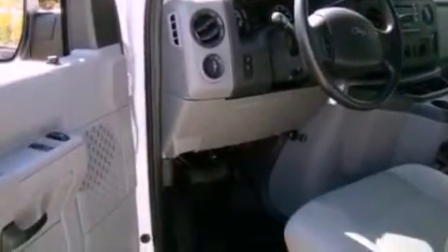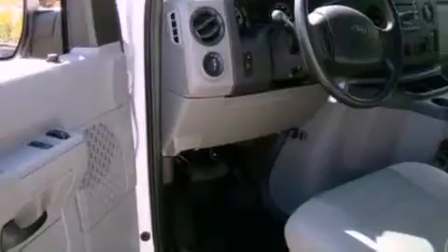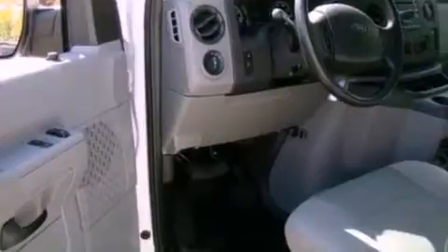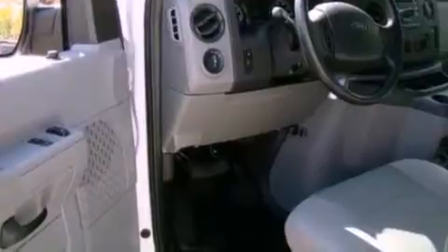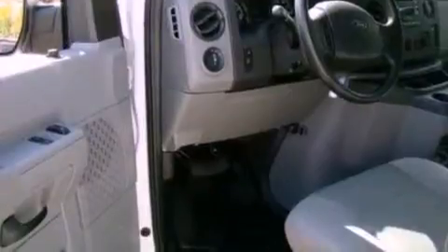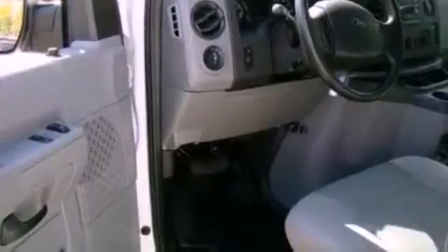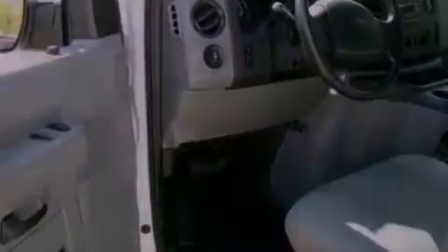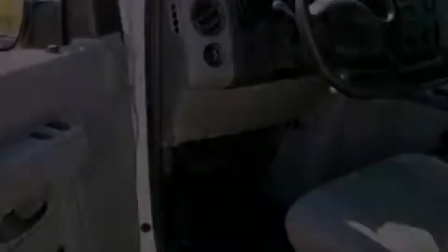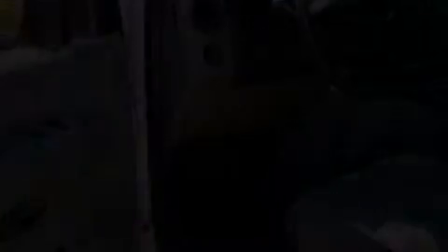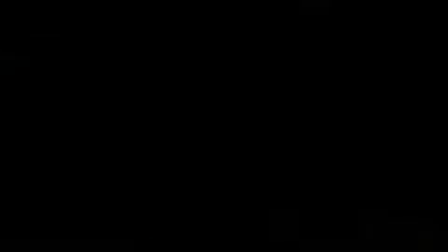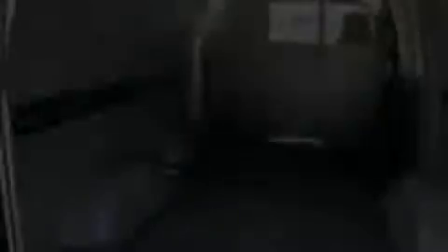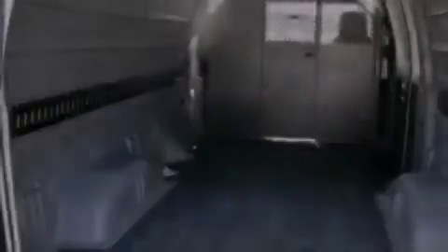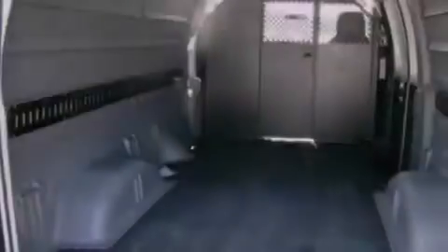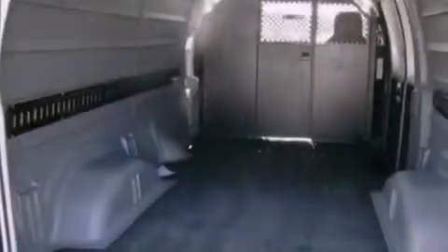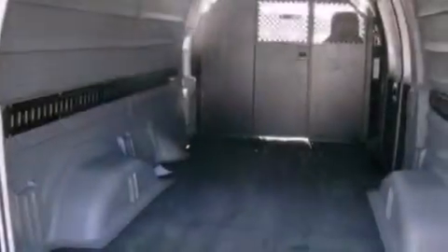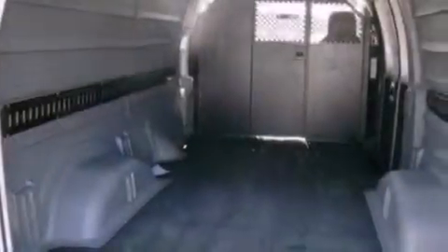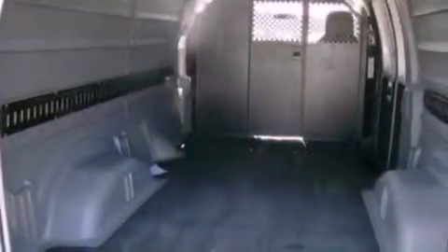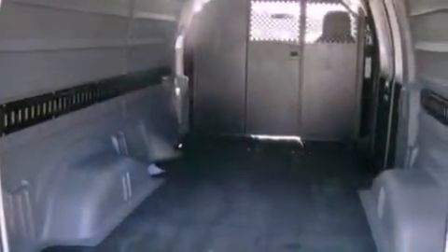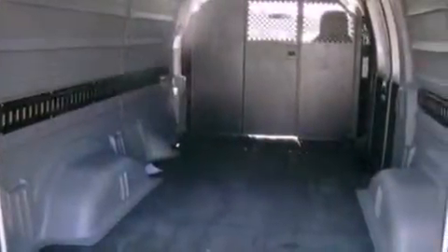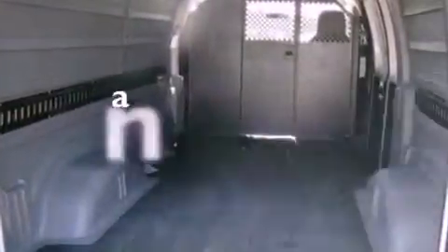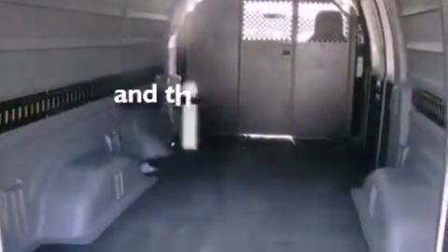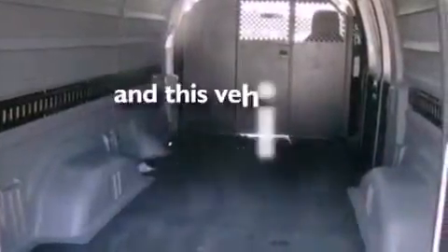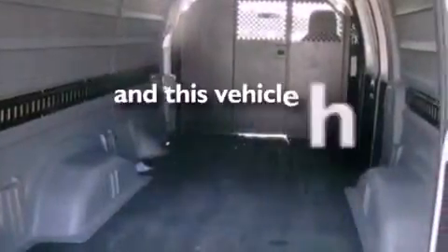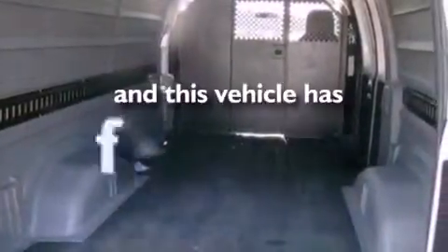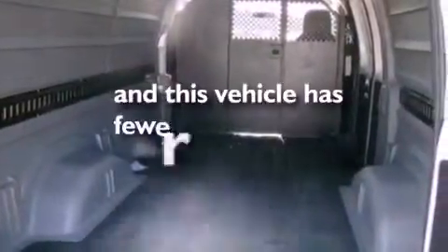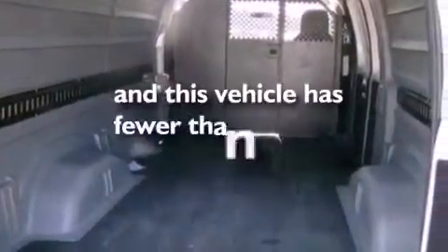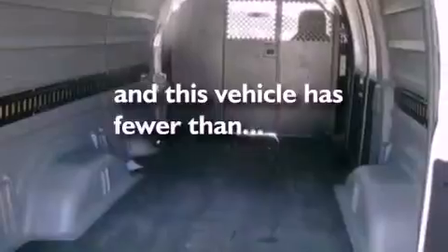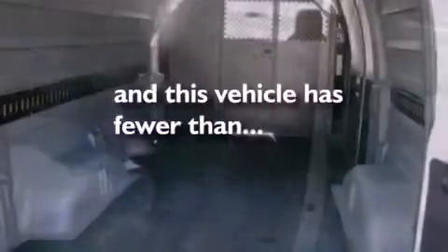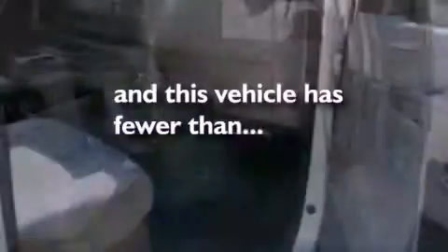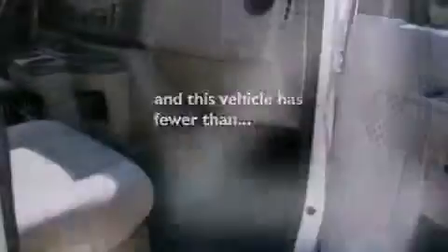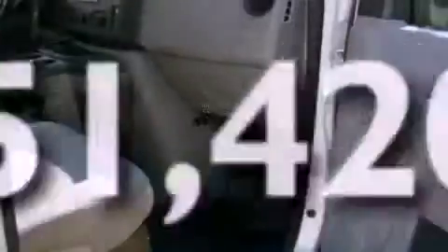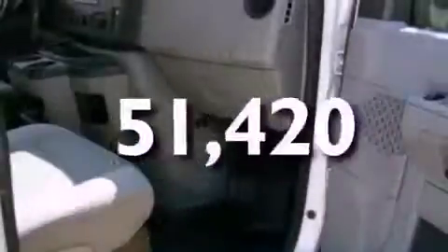Additional features include an anti-lock braking system, door reinforcement beams, and this vehicle has fewer than 52,000 miles on the odometer.